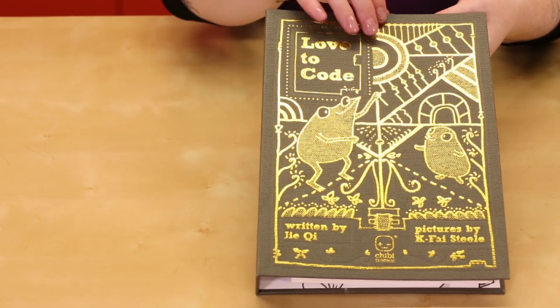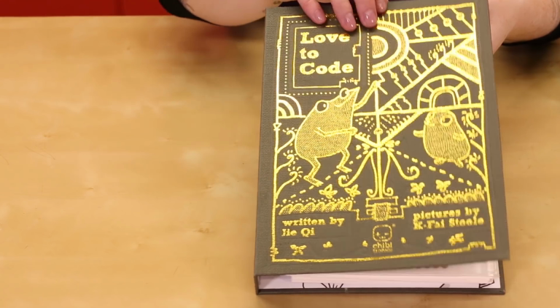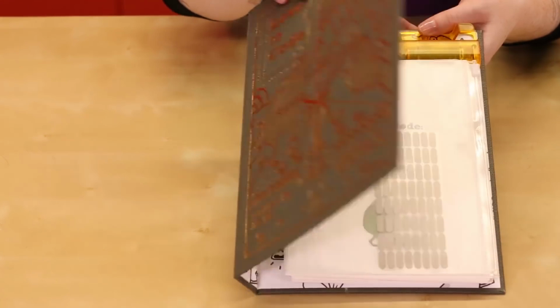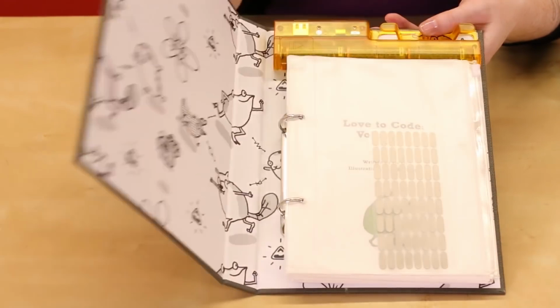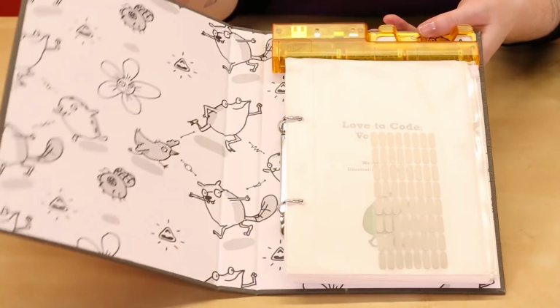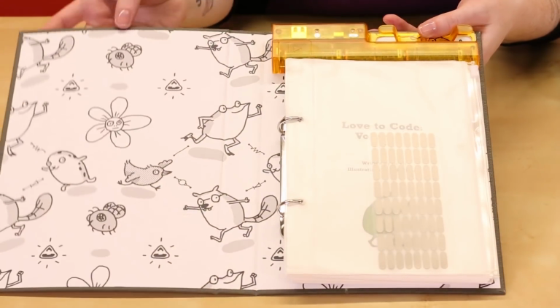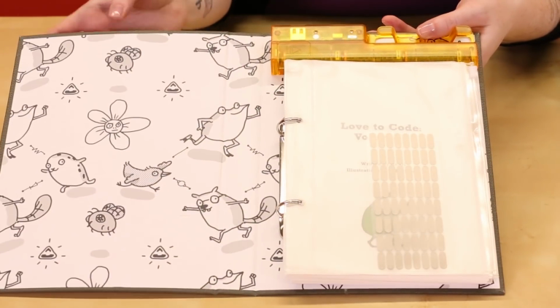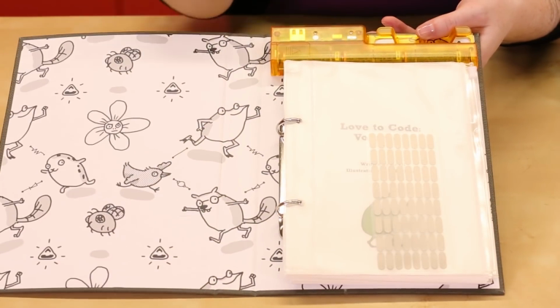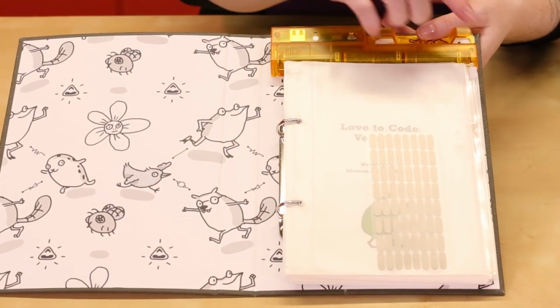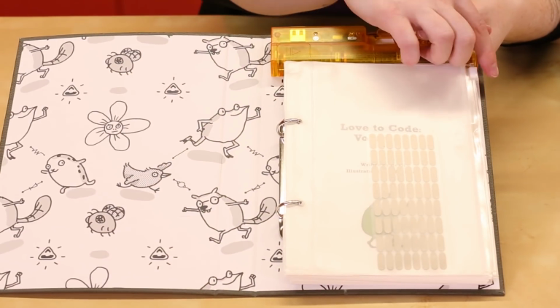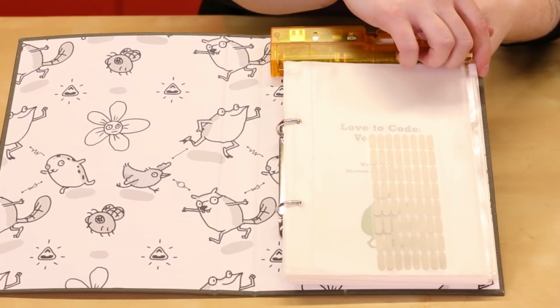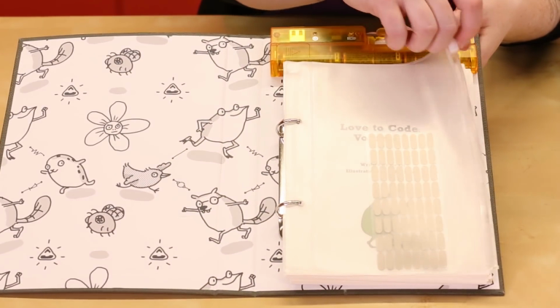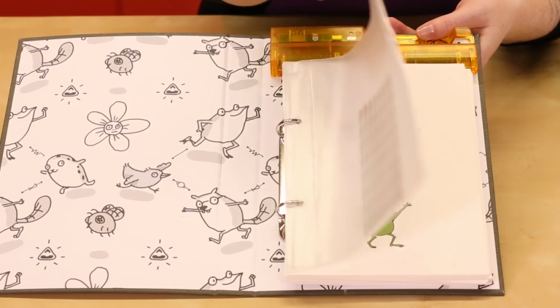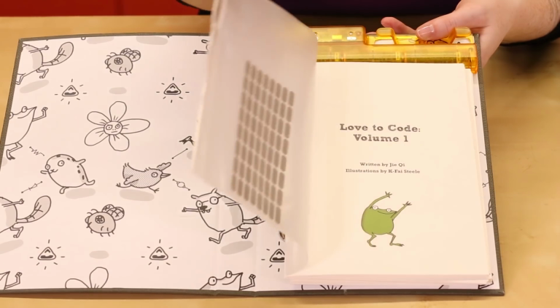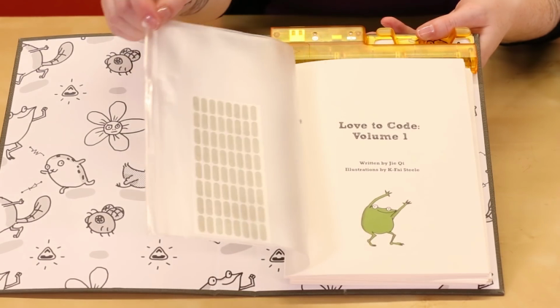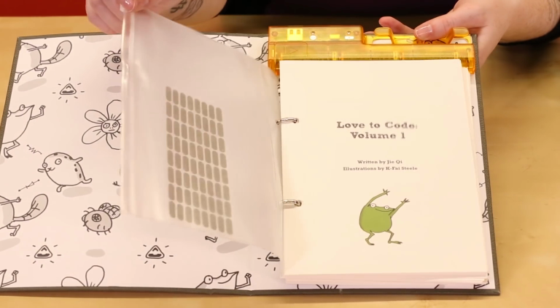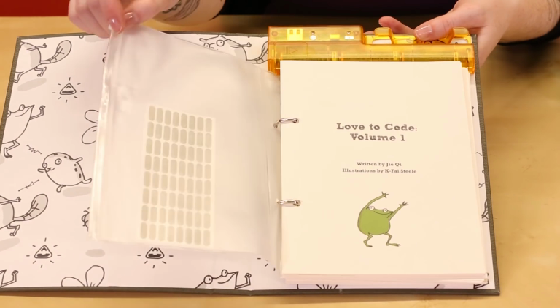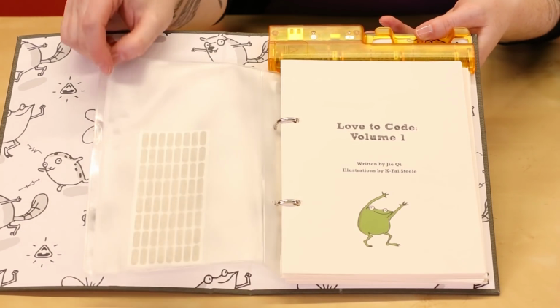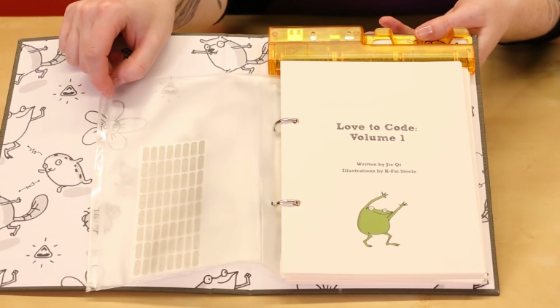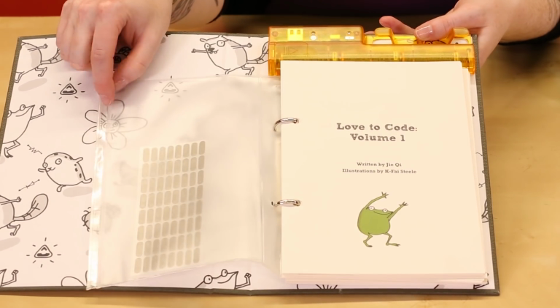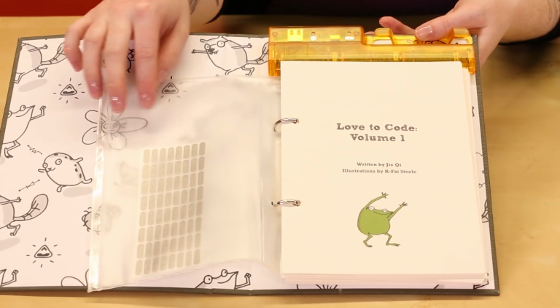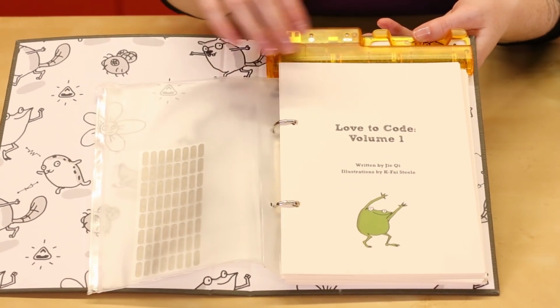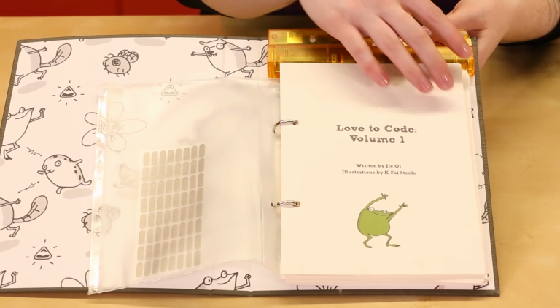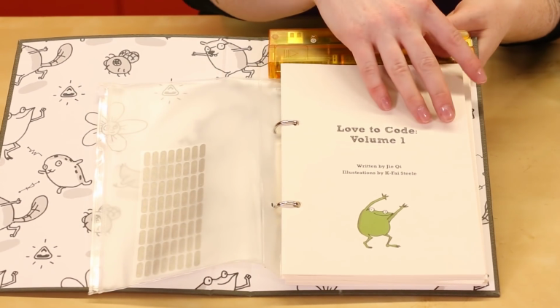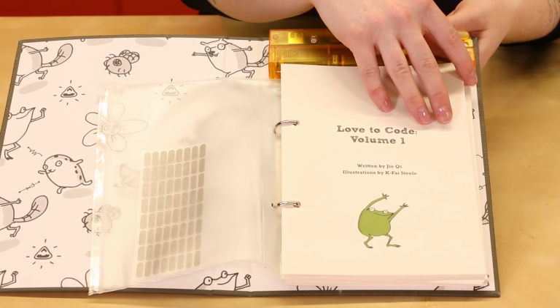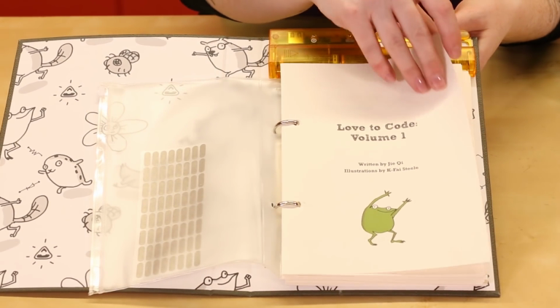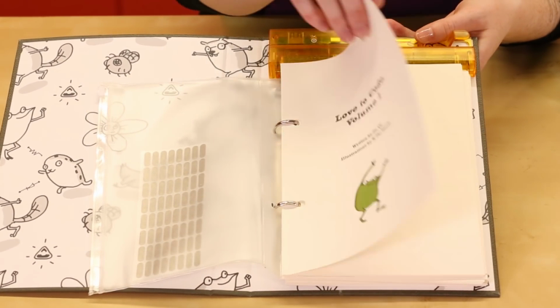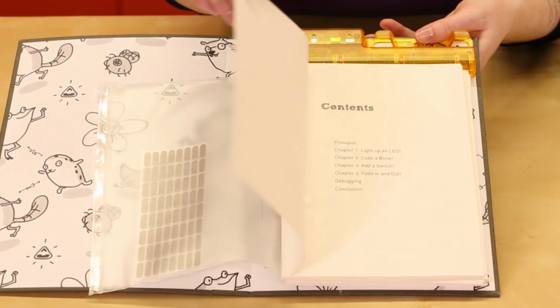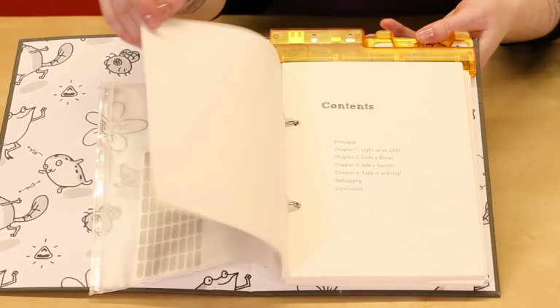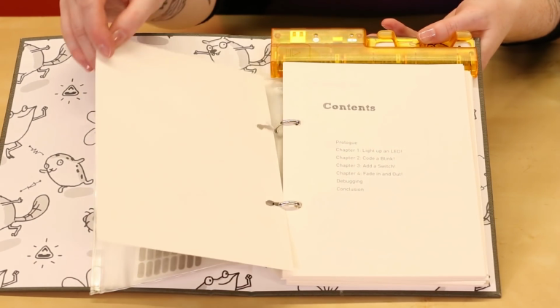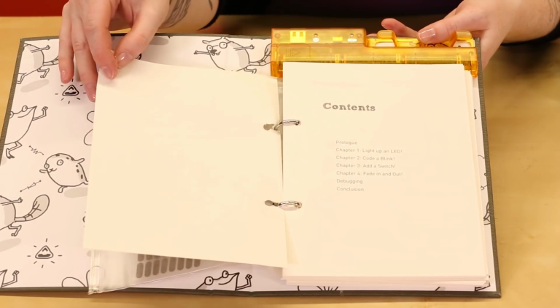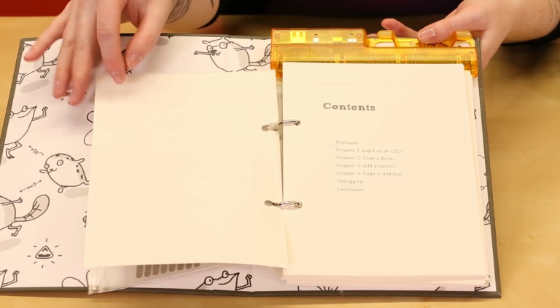Love2Code Volume 1 has four chapters introducing concepts of lighting an LED, blinking the LED, using a switch, and writing your own code to fade the LEDs.